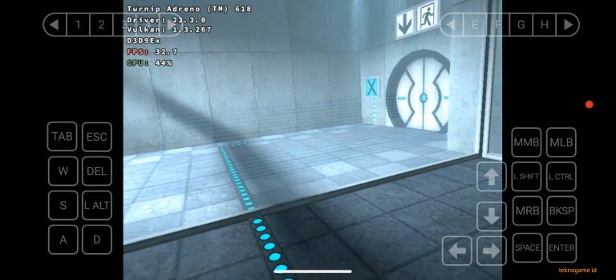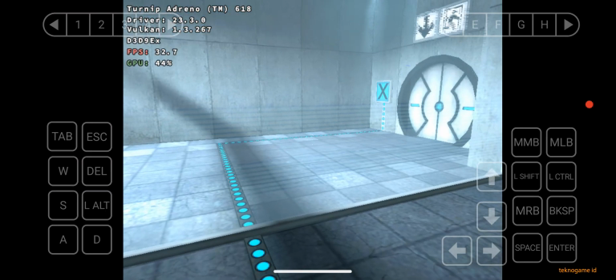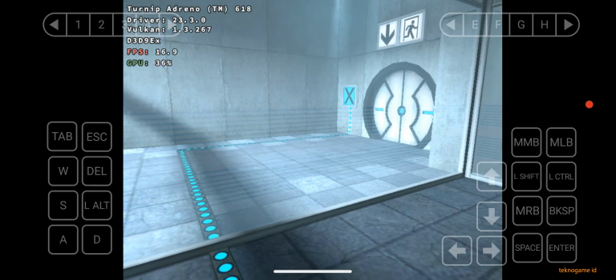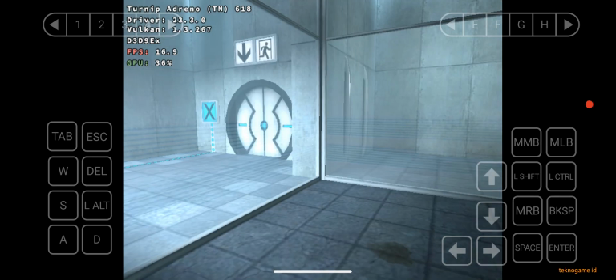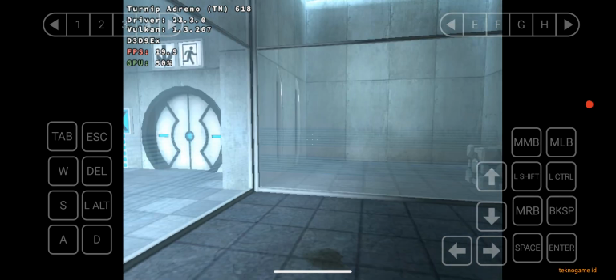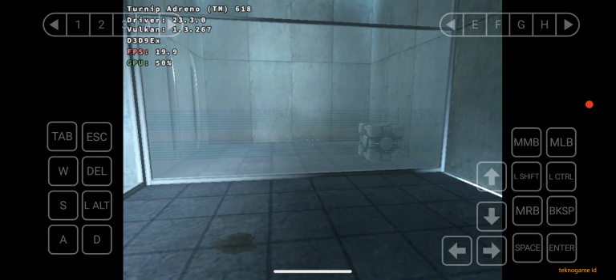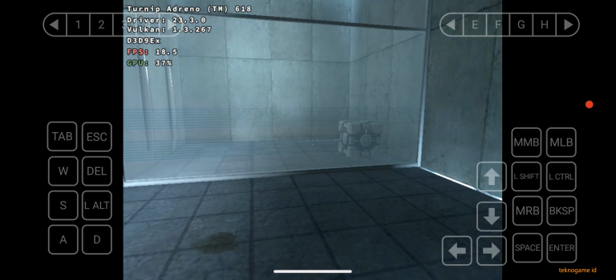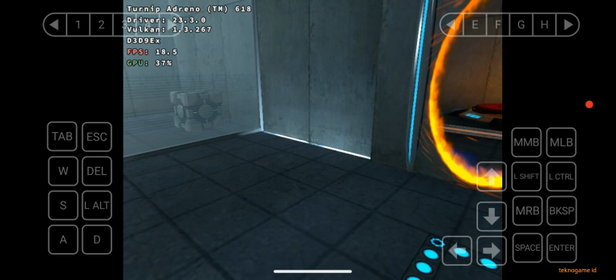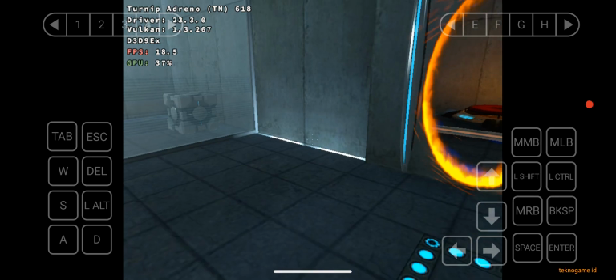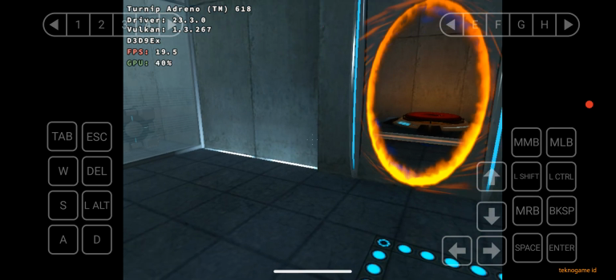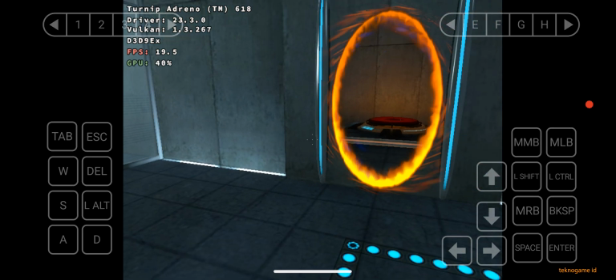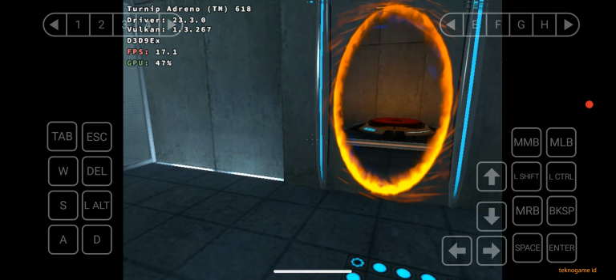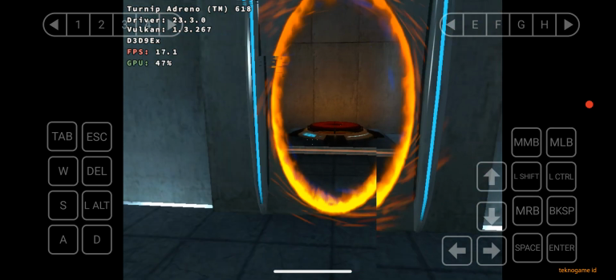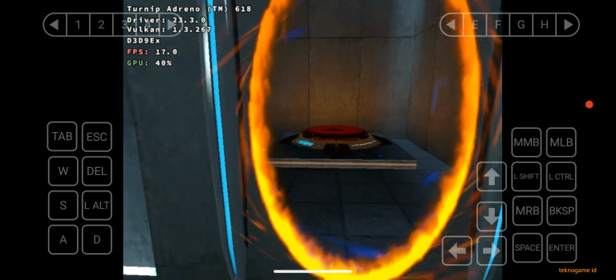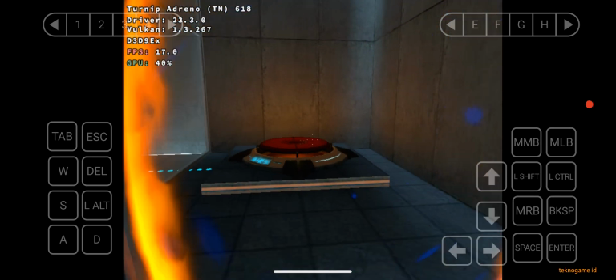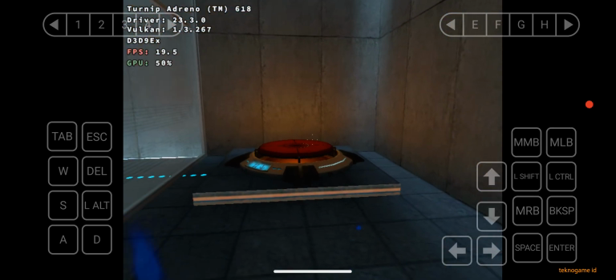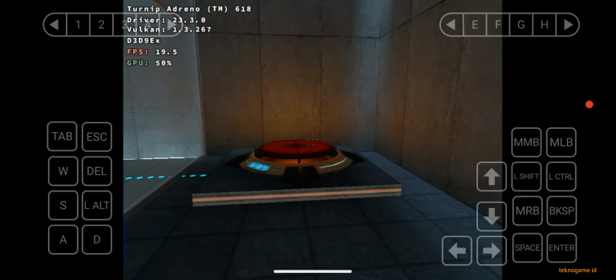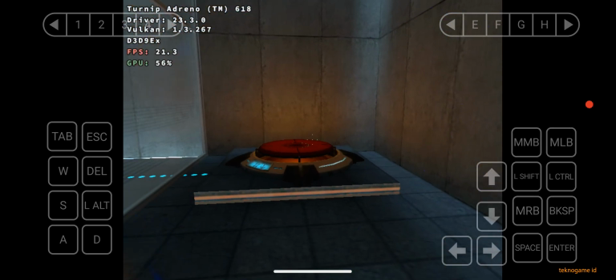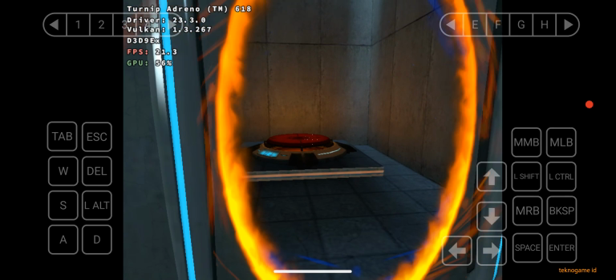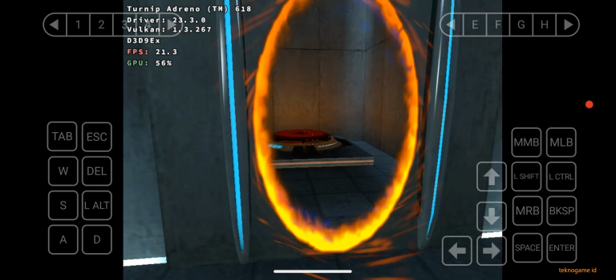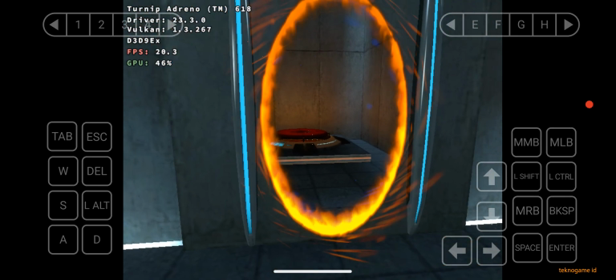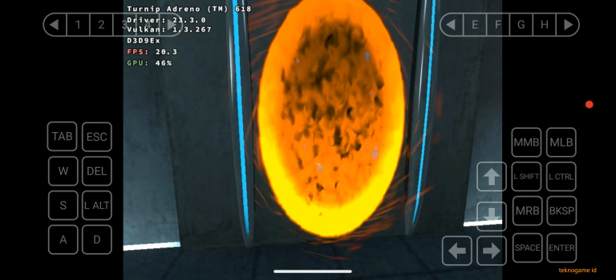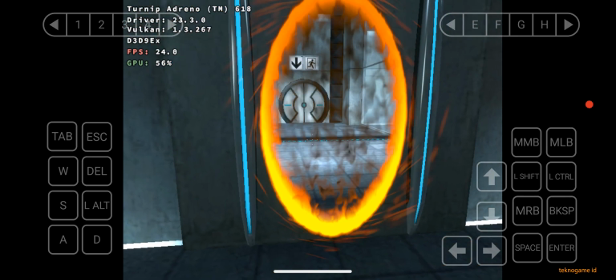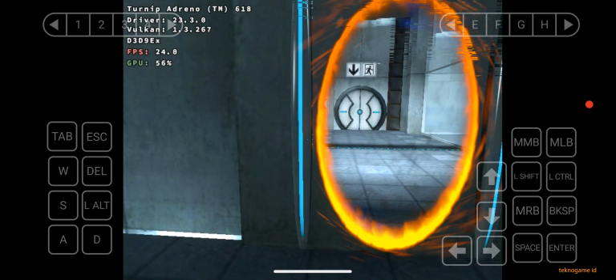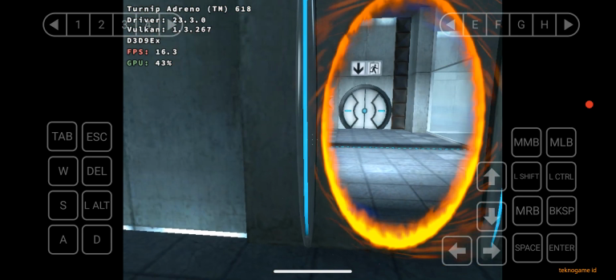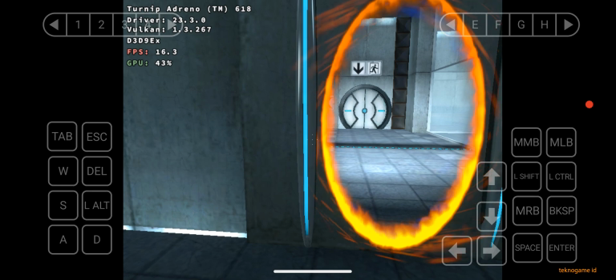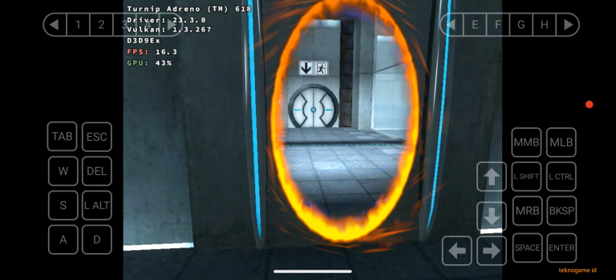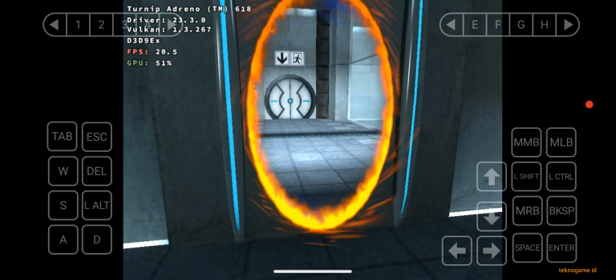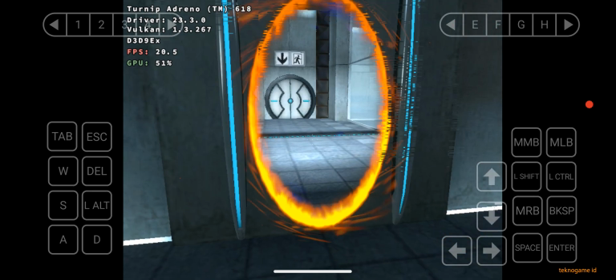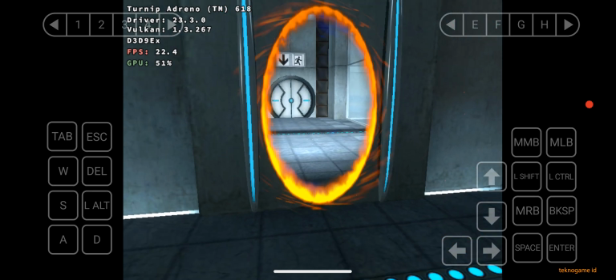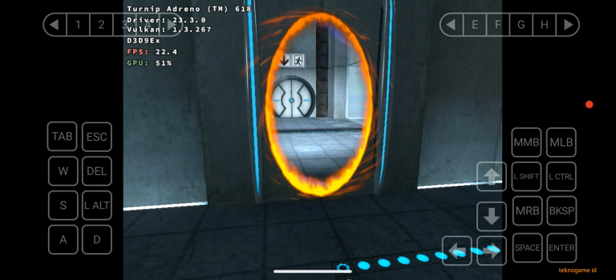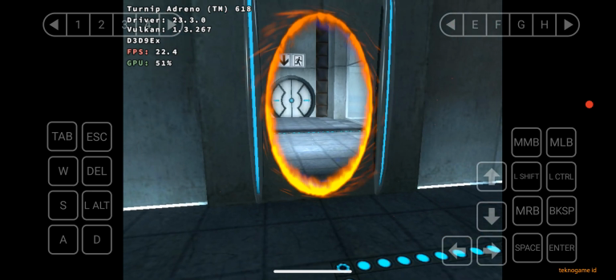Please place the Weighted Storage Cube on the 1500 Megawatt Aperture Science Heavy Duty Super Colliding Super Button.